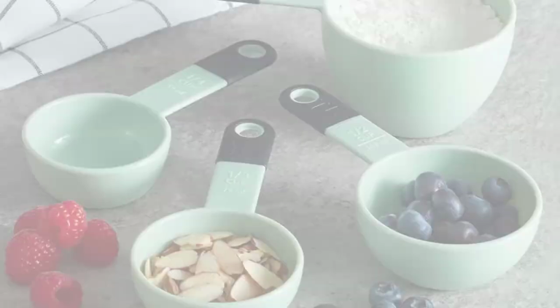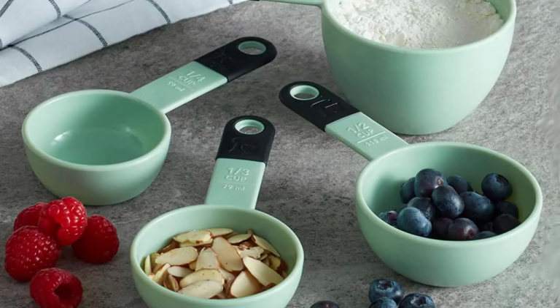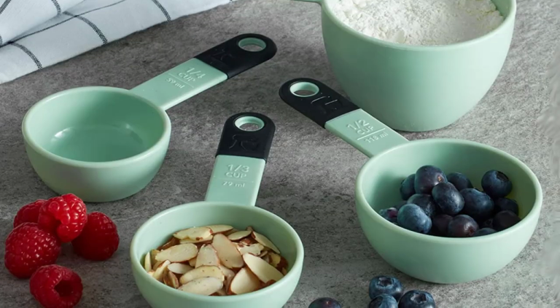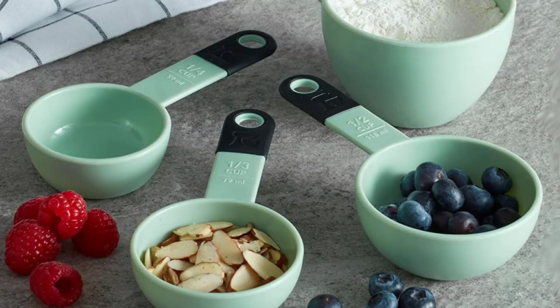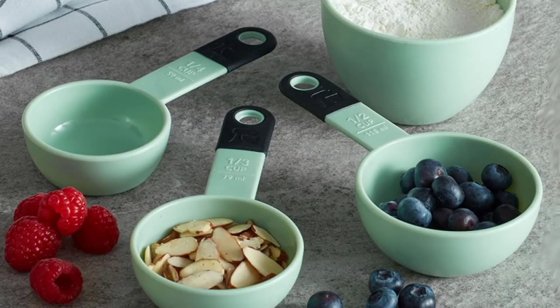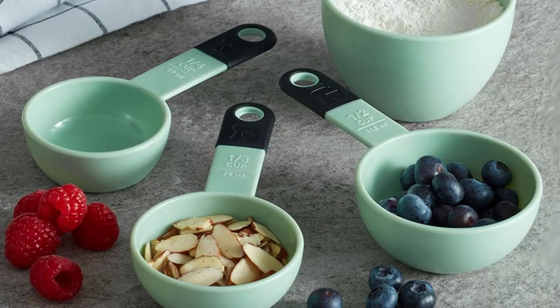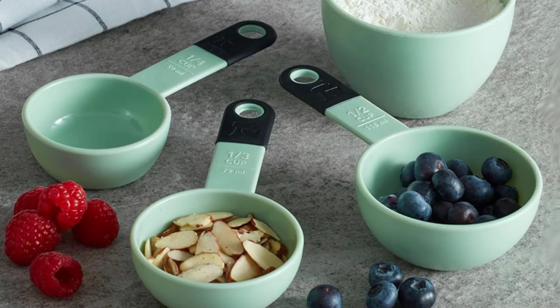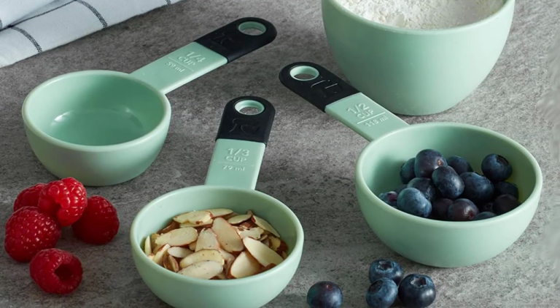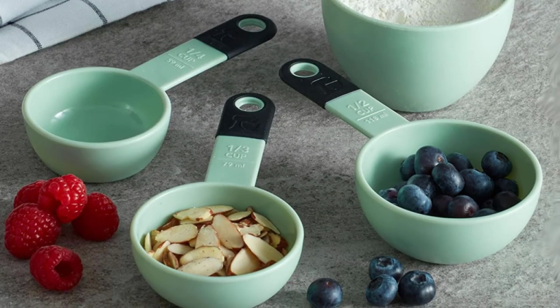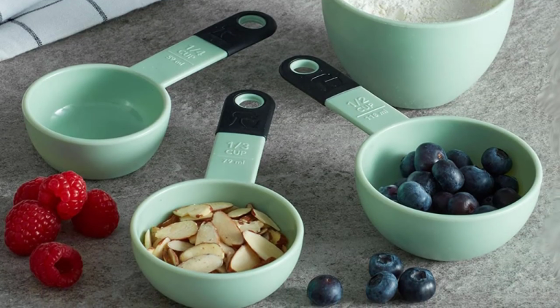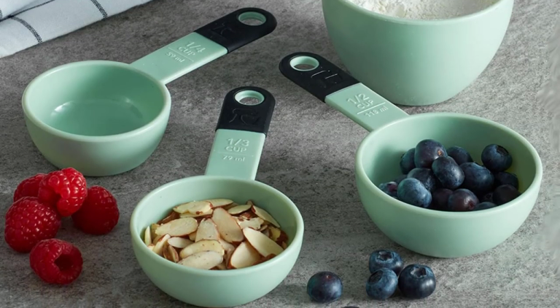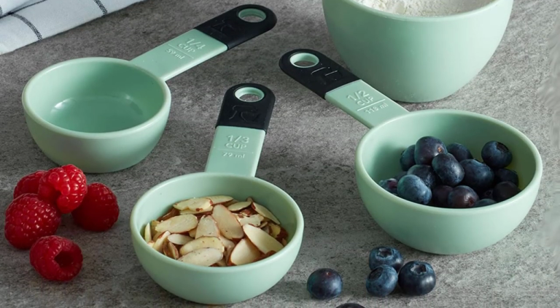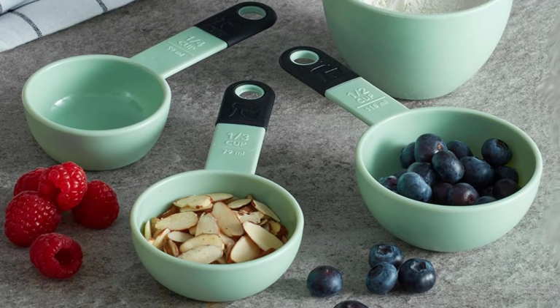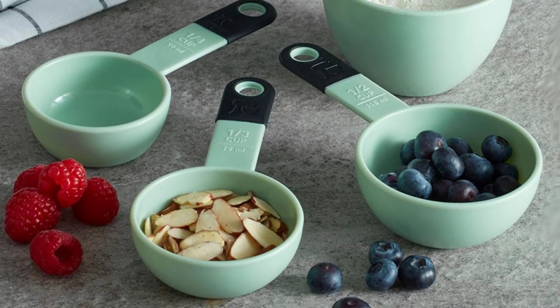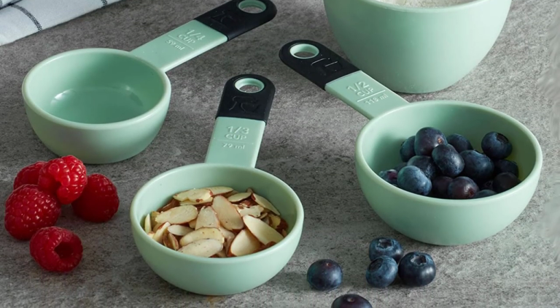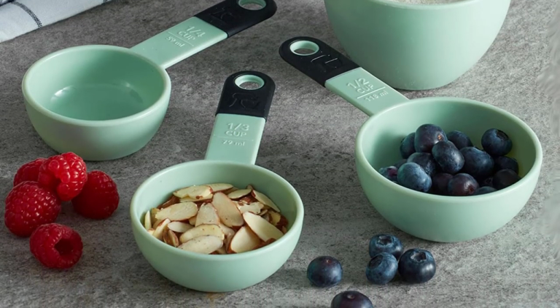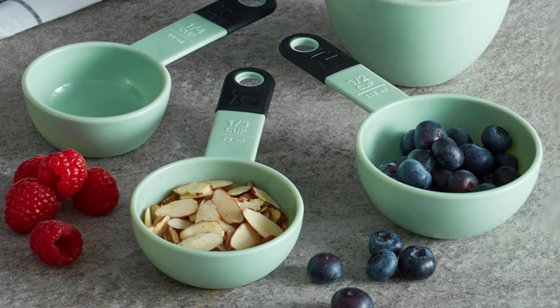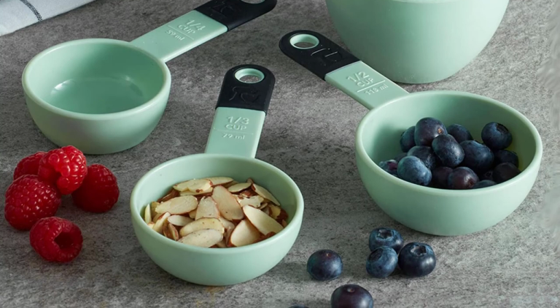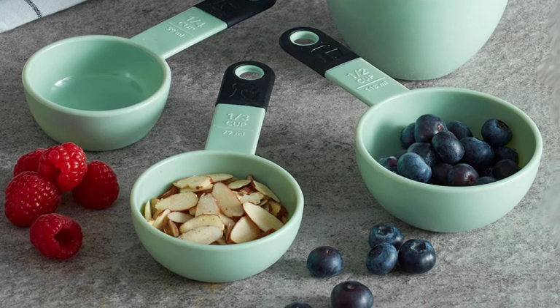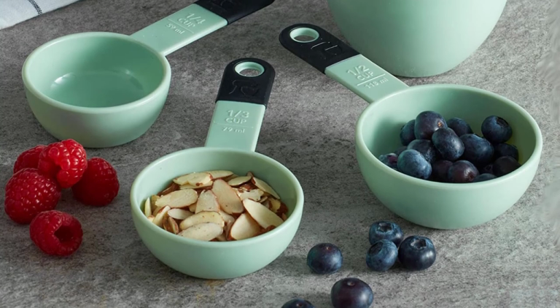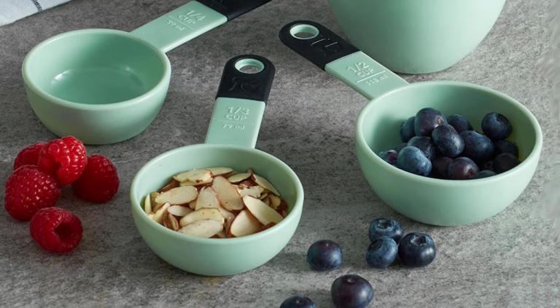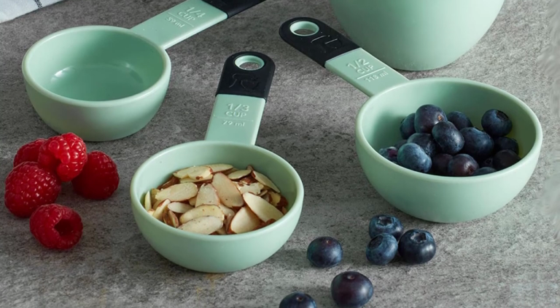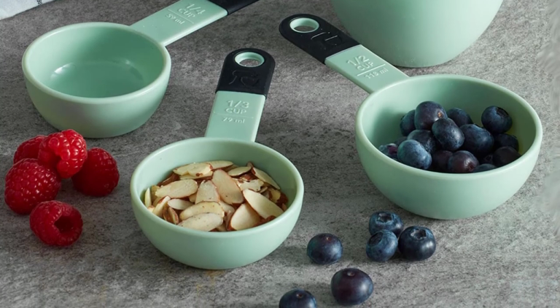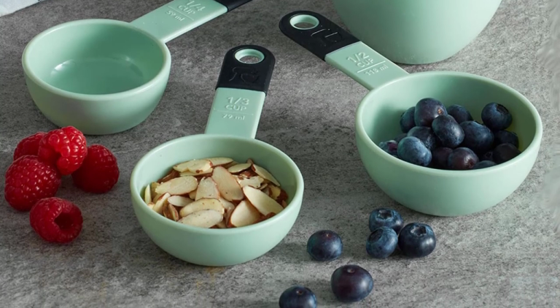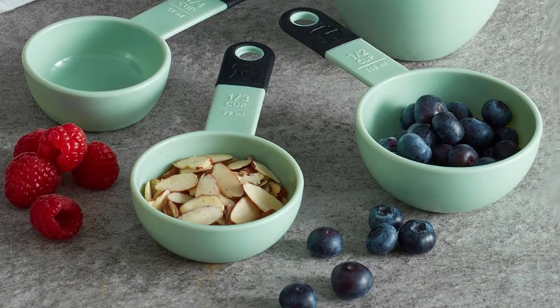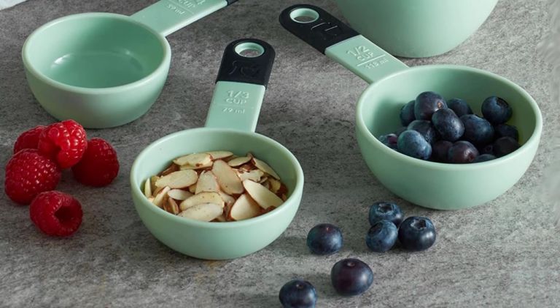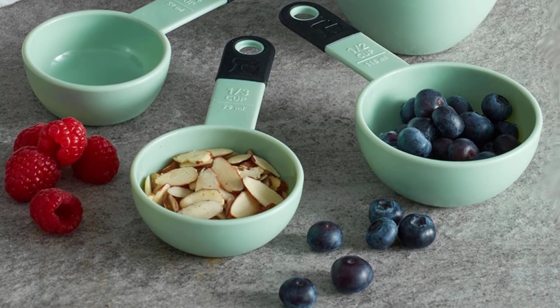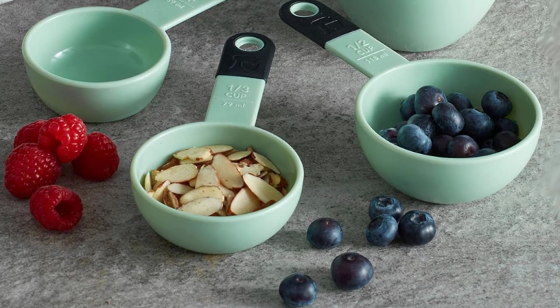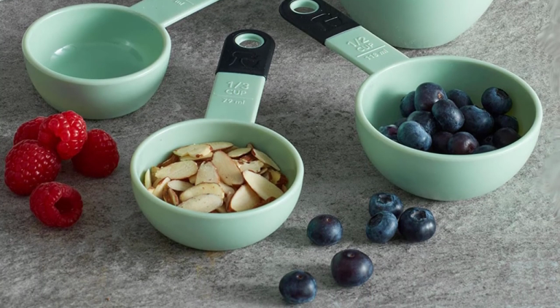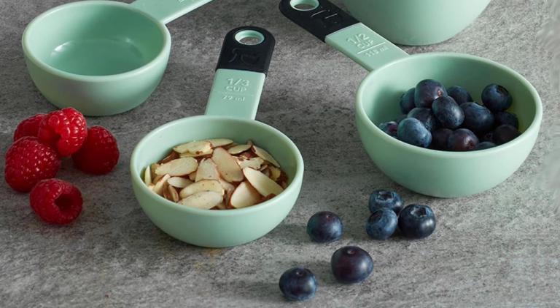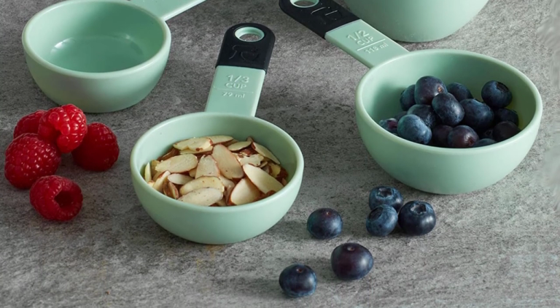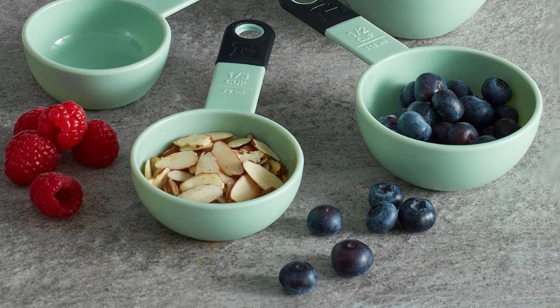That was our list of the top five best measuring cups and spoons in 2022, just for you.